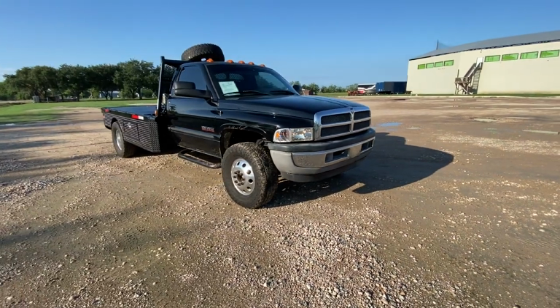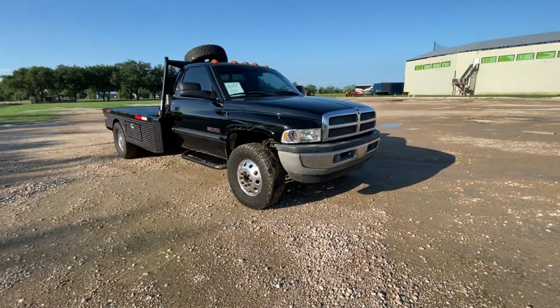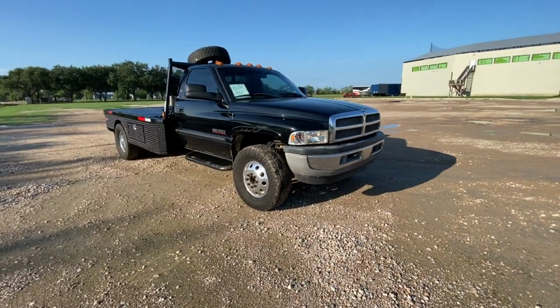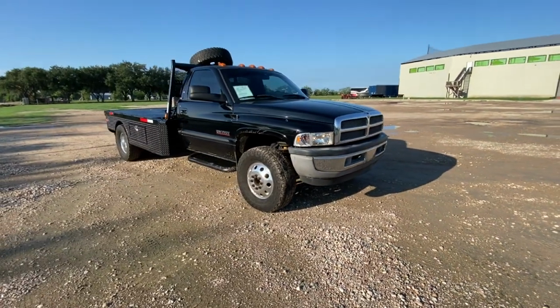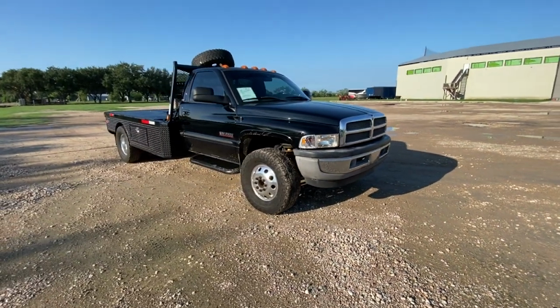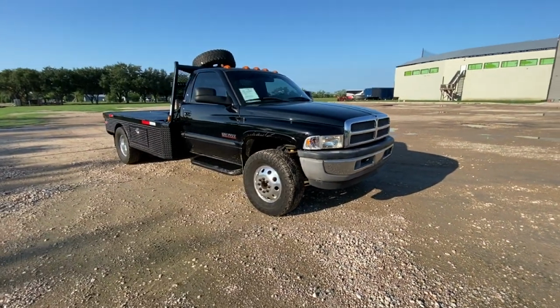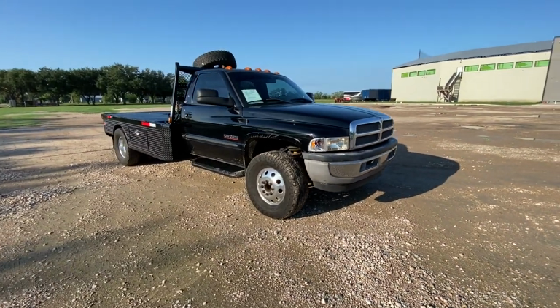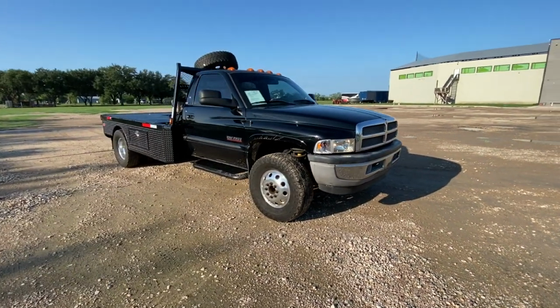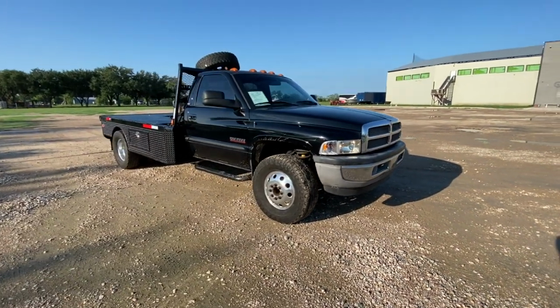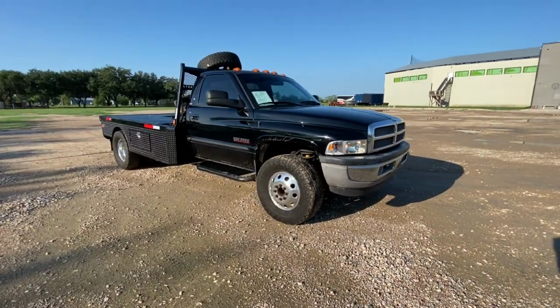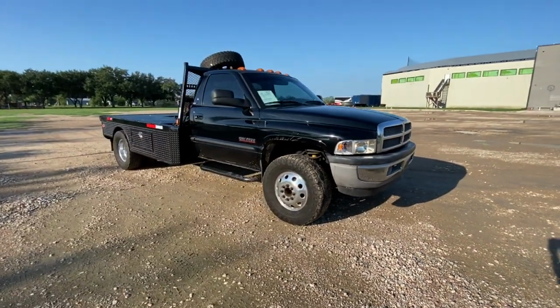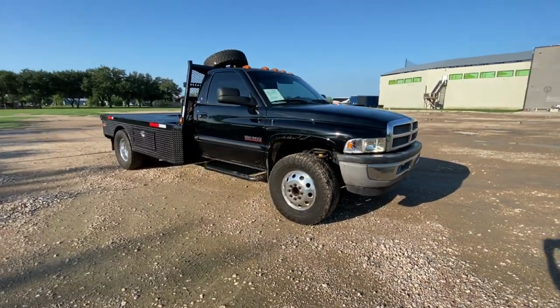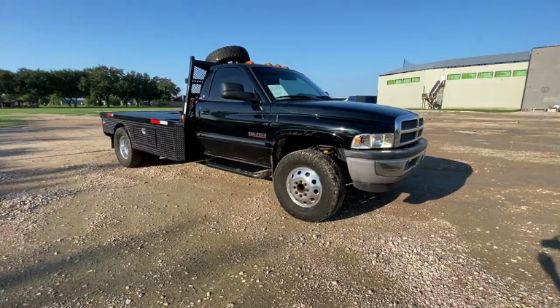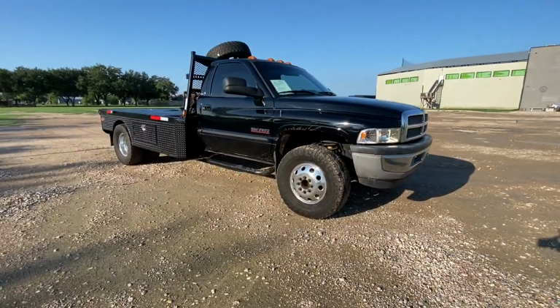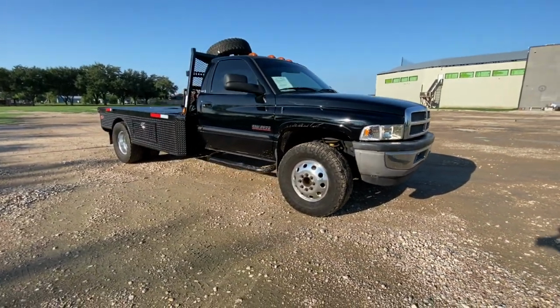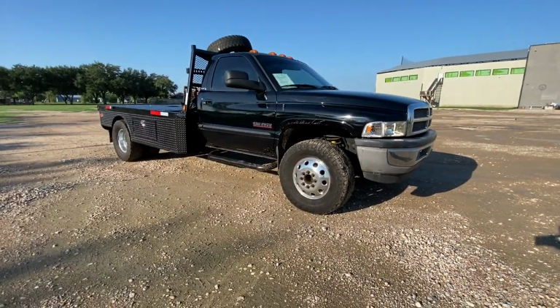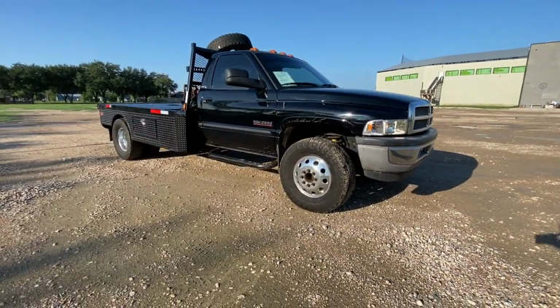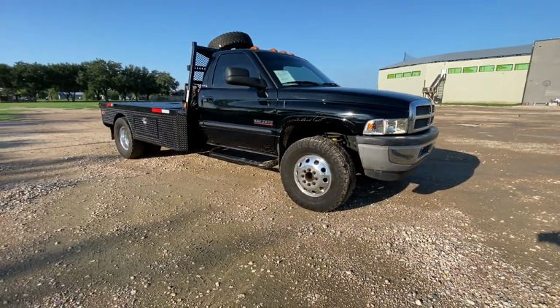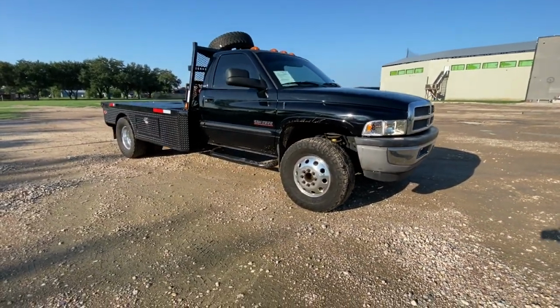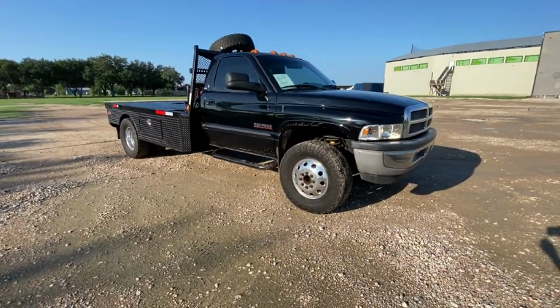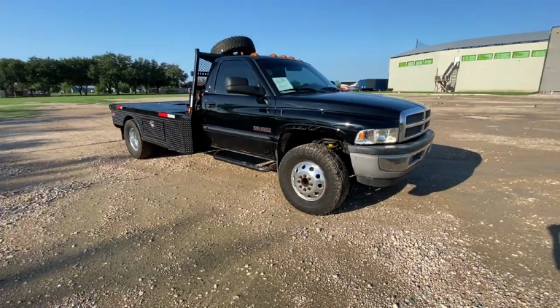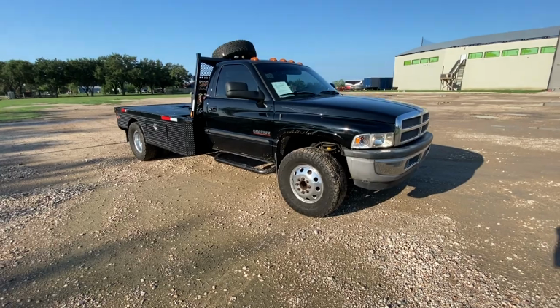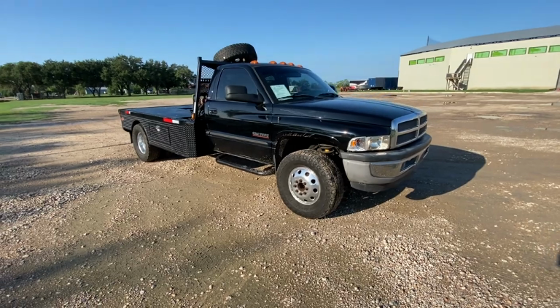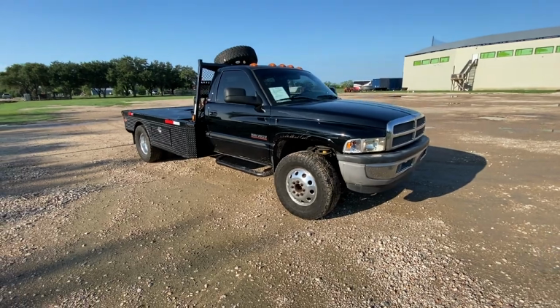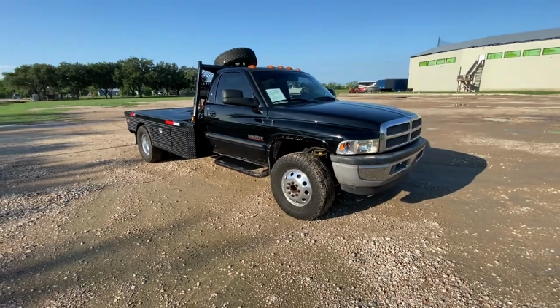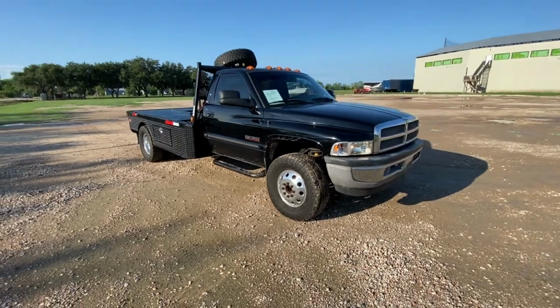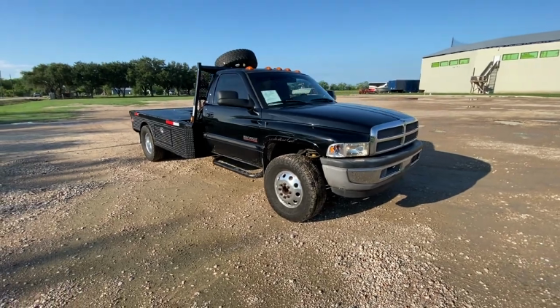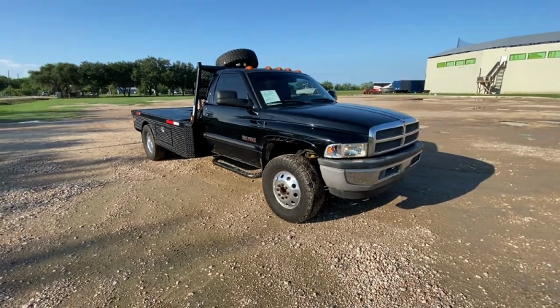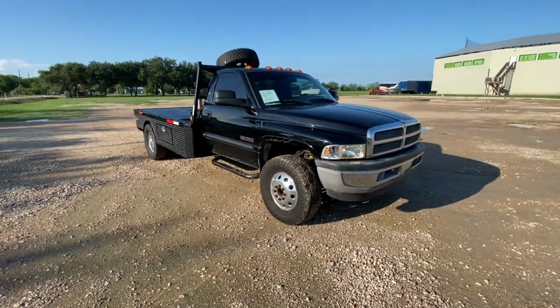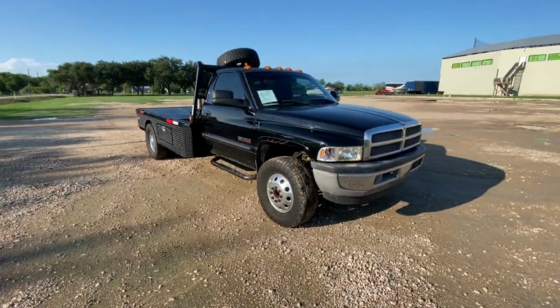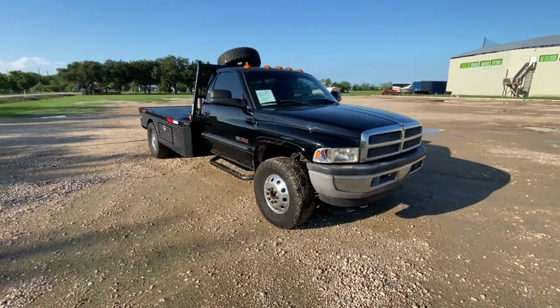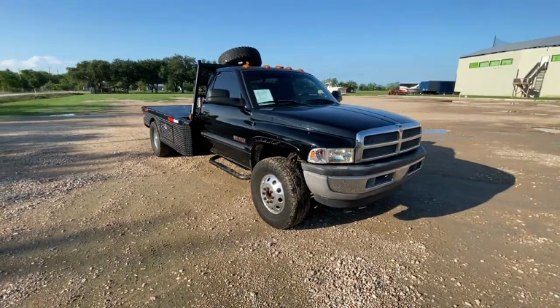This is our 2001 Ram 3500 — 5.9, four-wheel drive, six-speed.